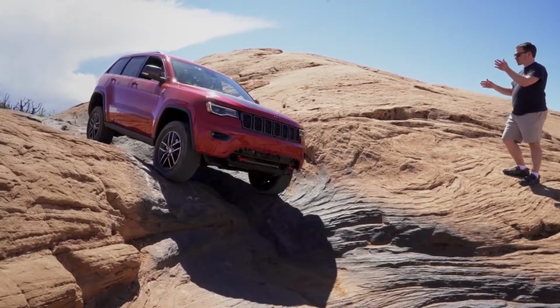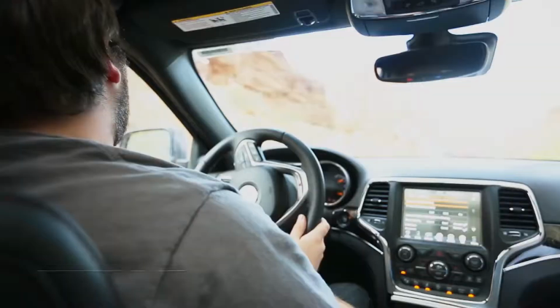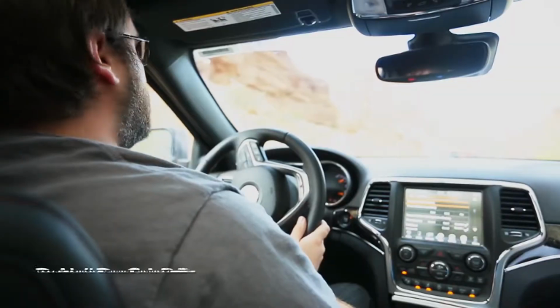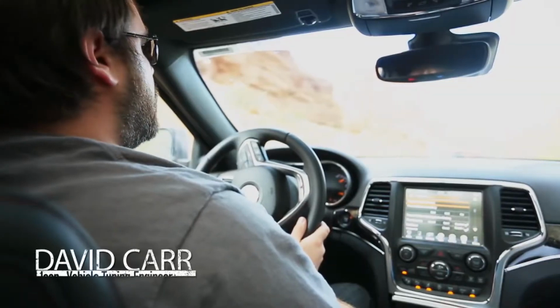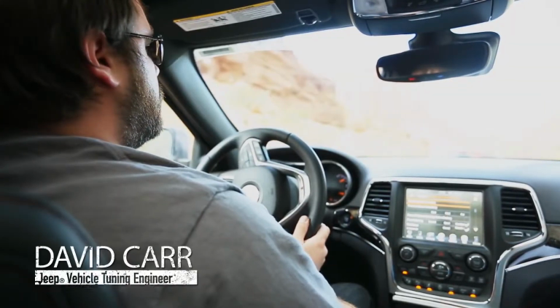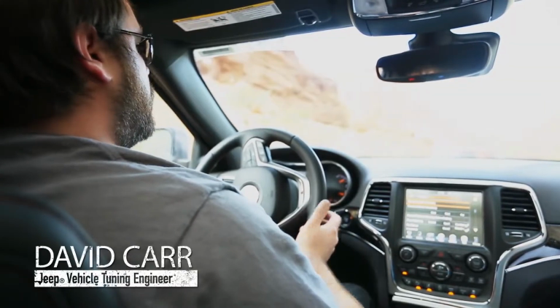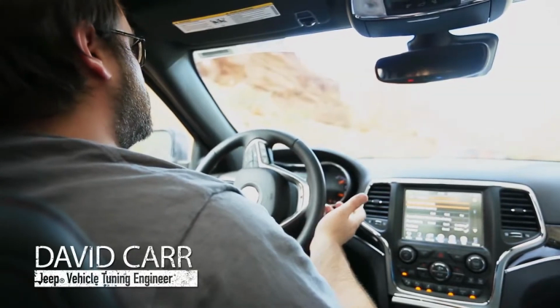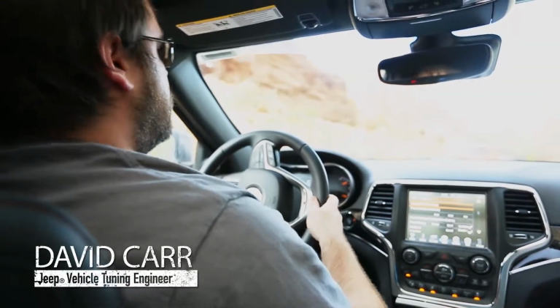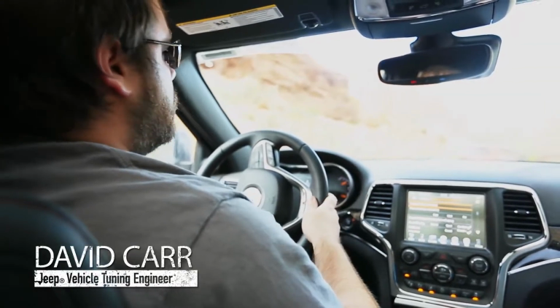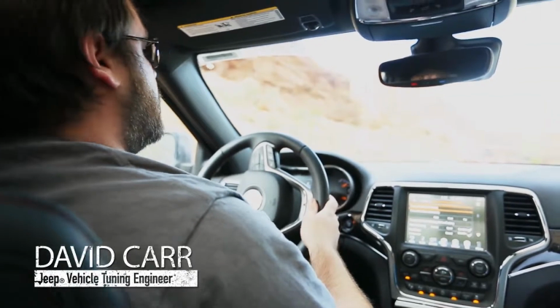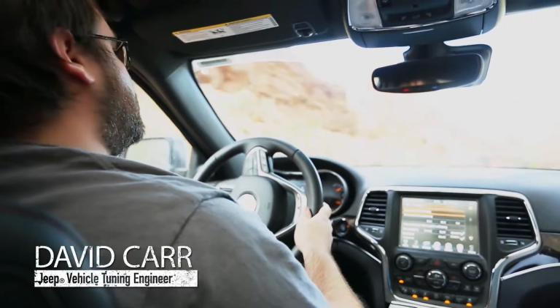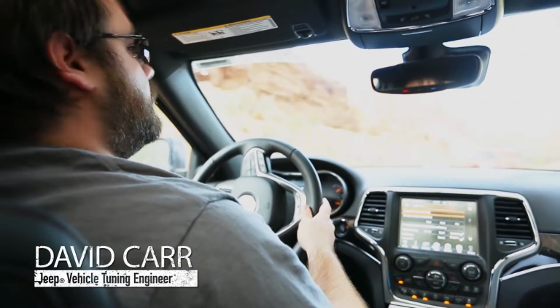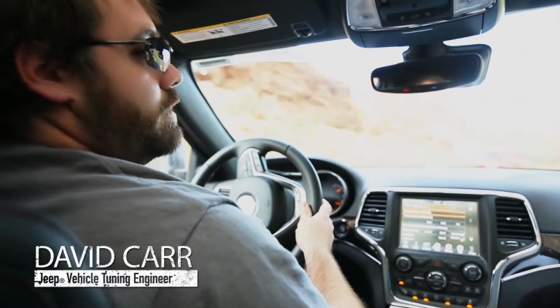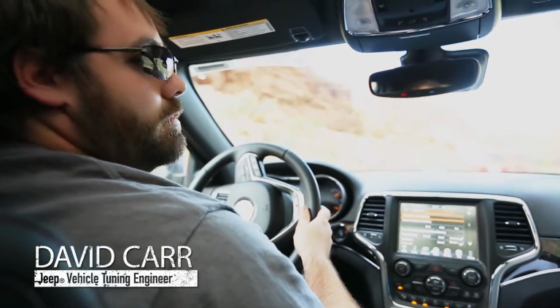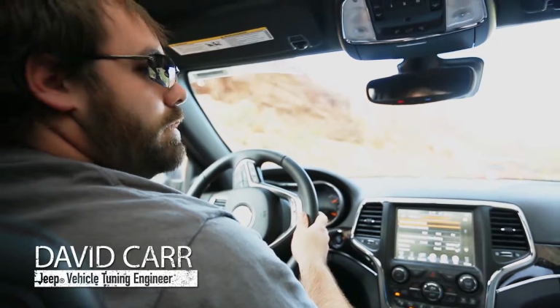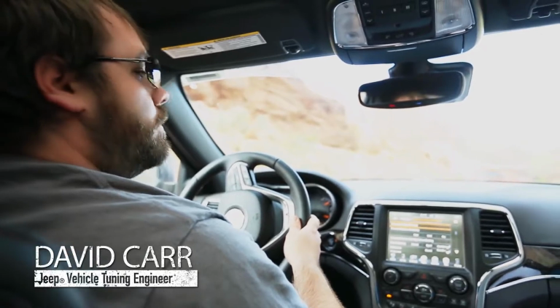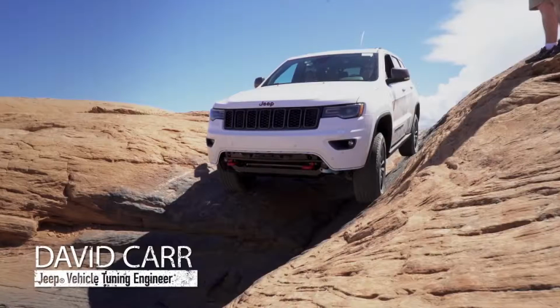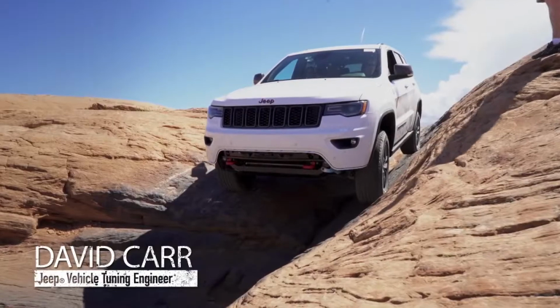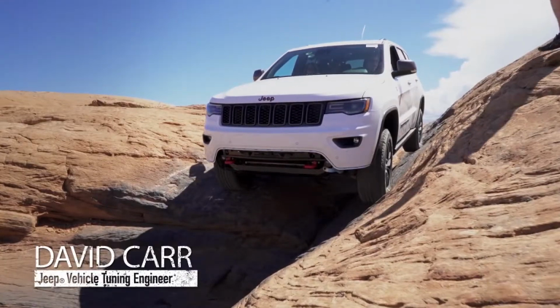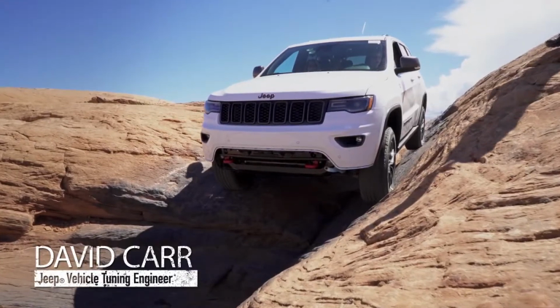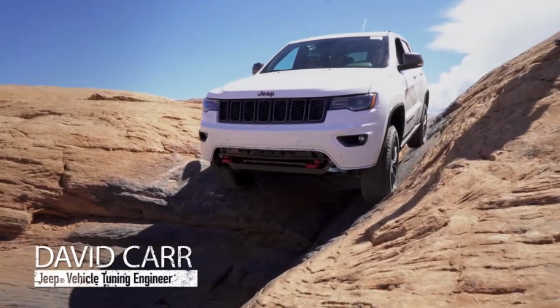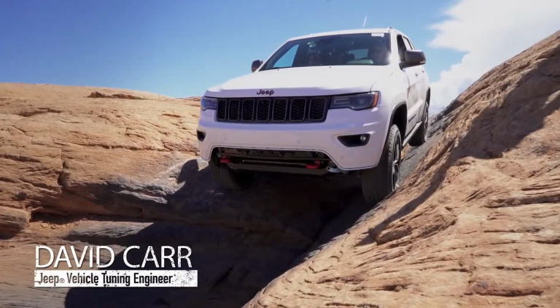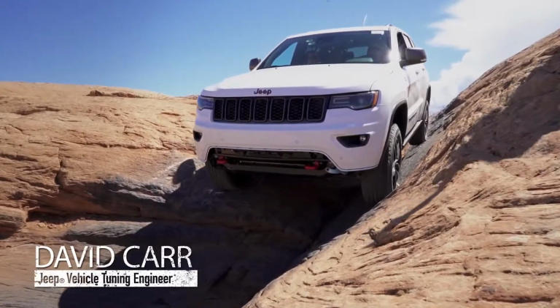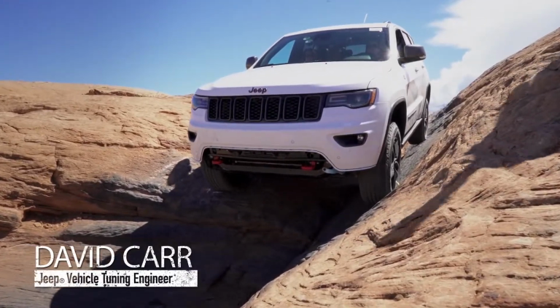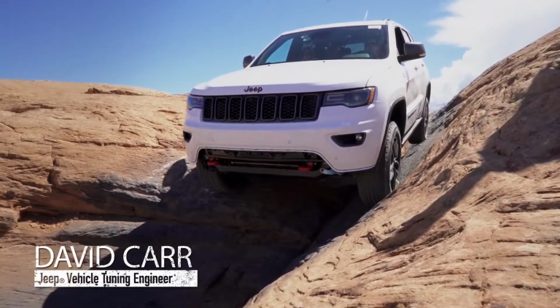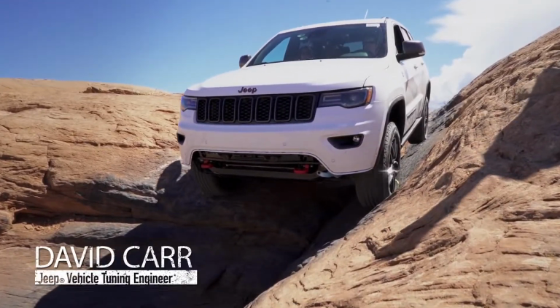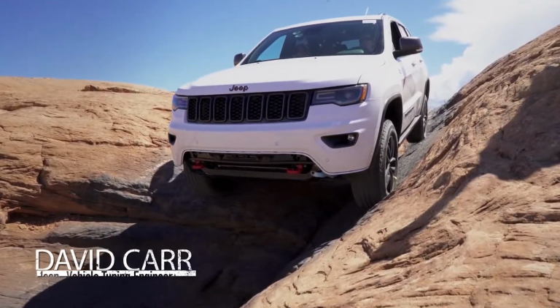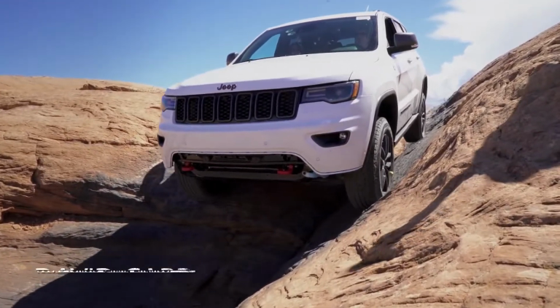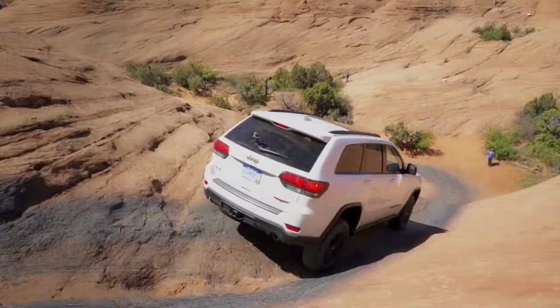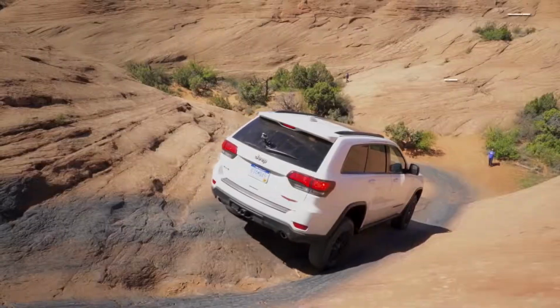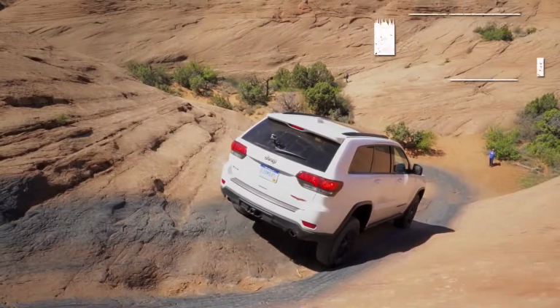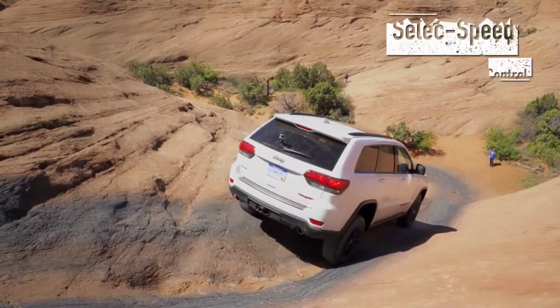The nice thing about select speed control is it takes a lot of the stress out of driving because it controls your speed for you, so you can concentrate on your line.